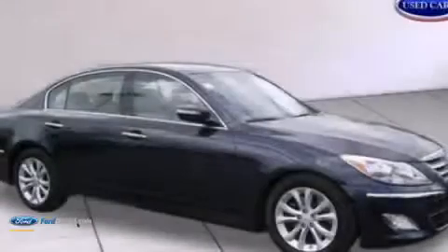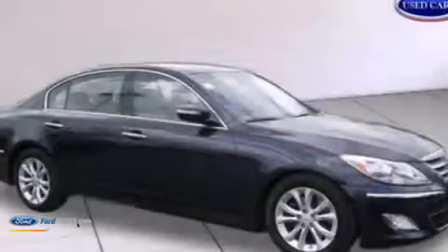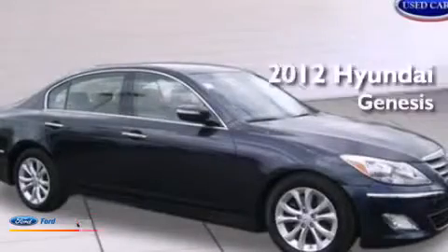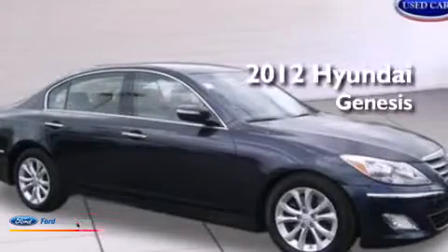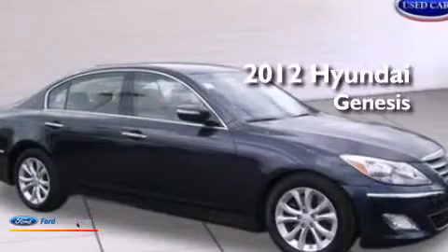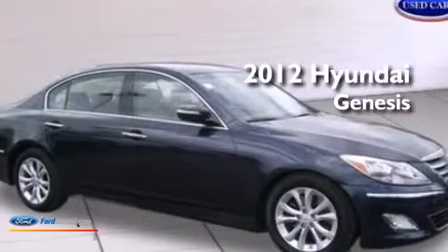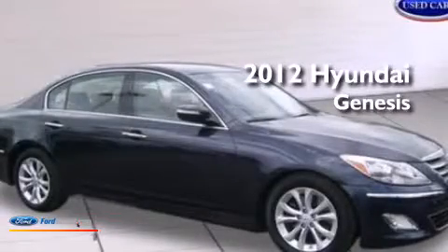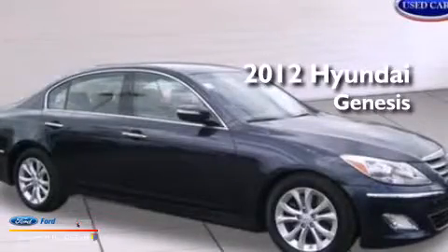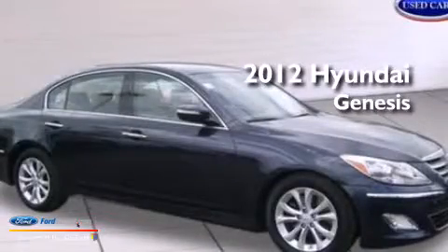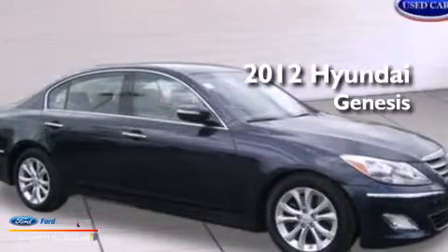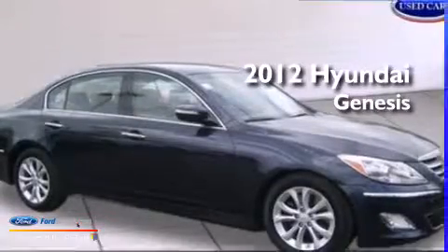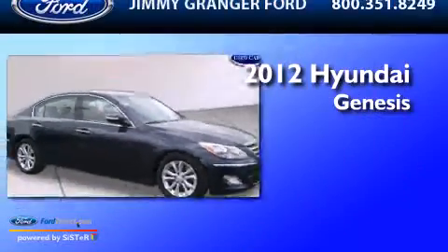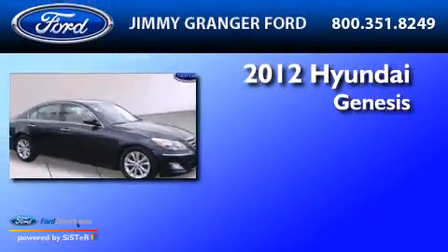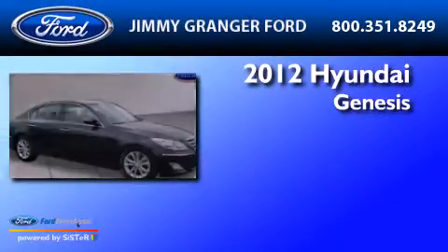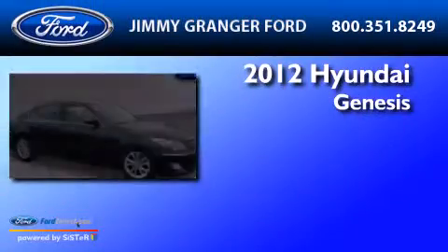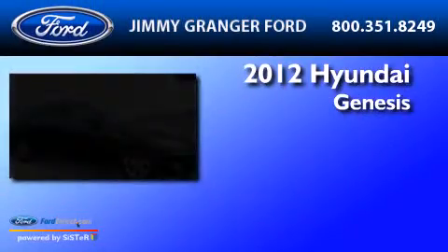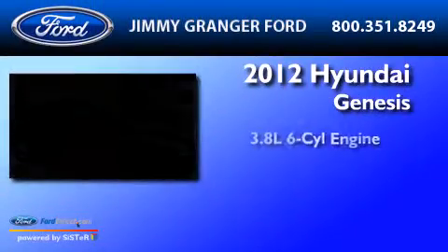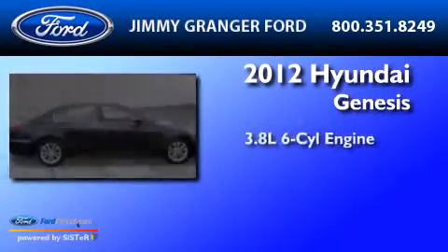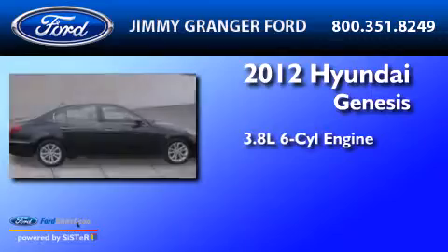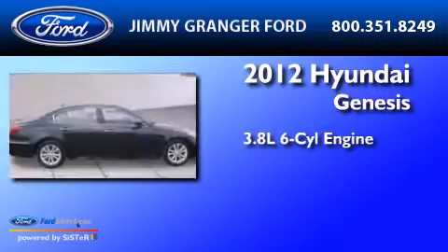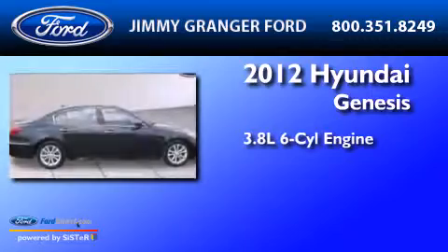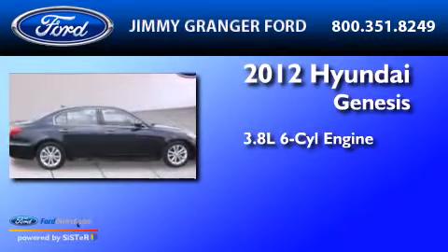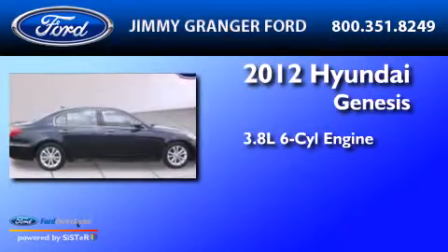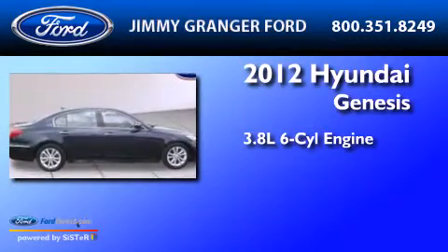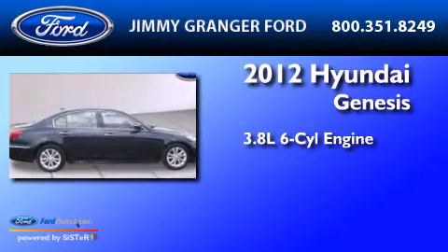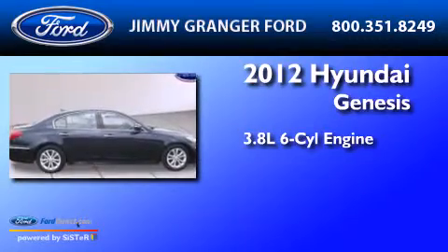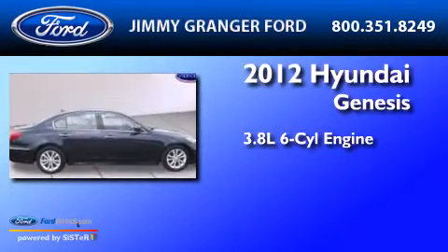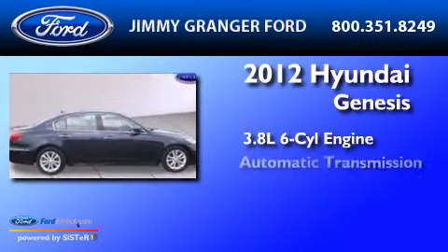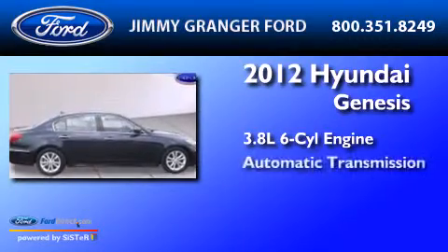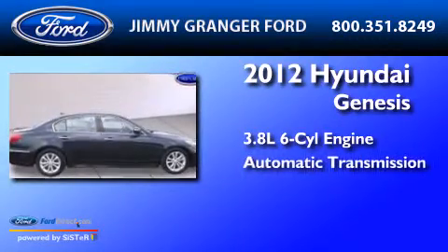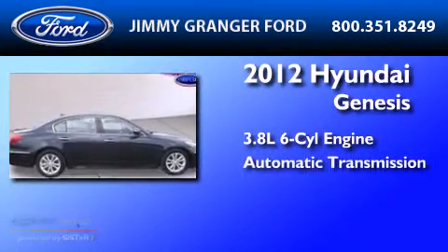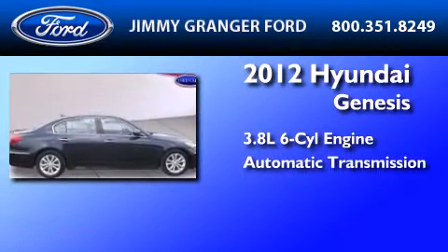This is a 2012 Hyundai Genesis. It features a 3.8-liter six-cylinder engine and an automatic transmission.